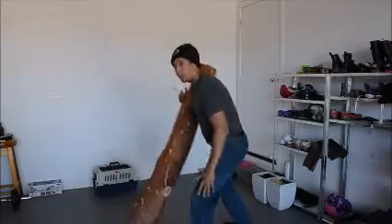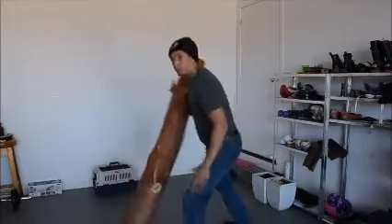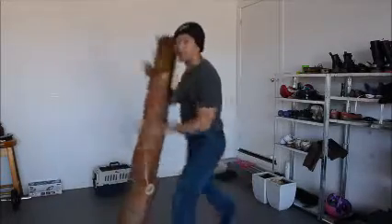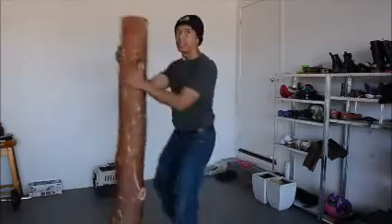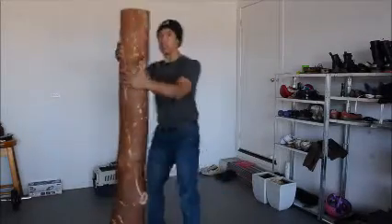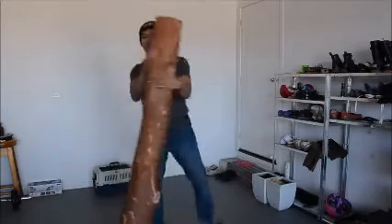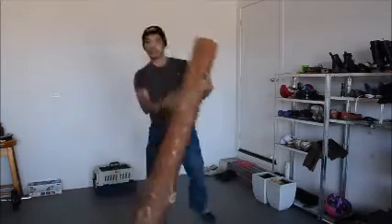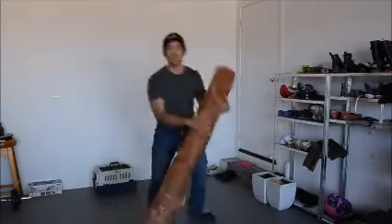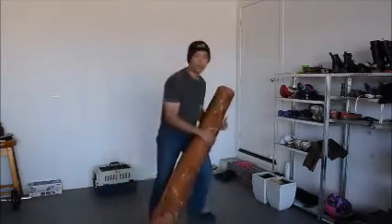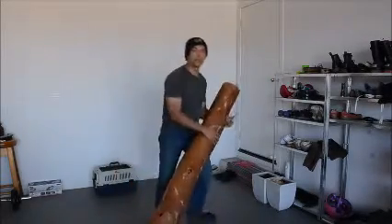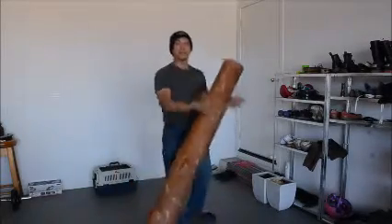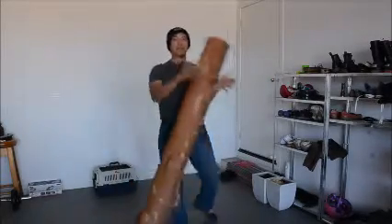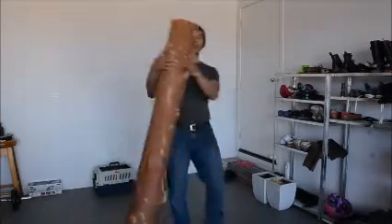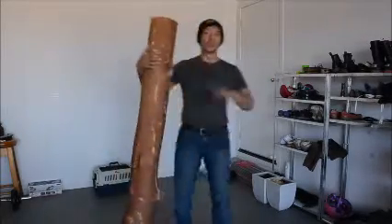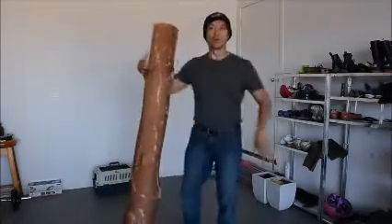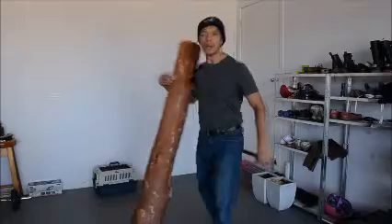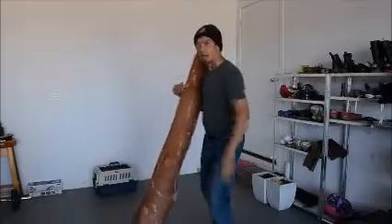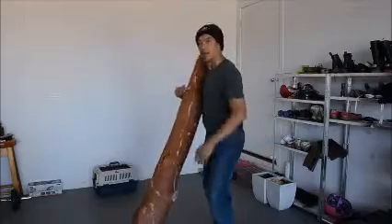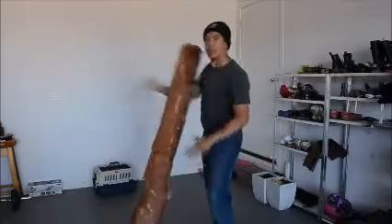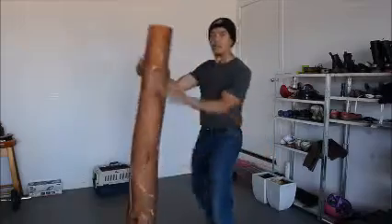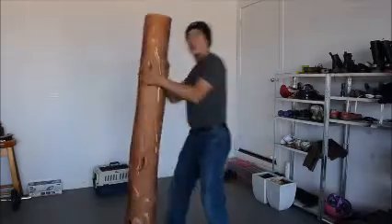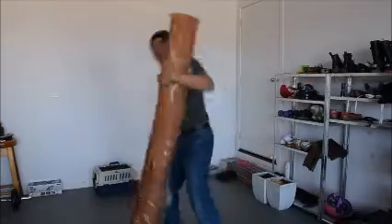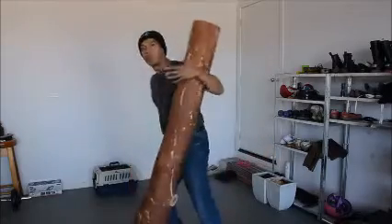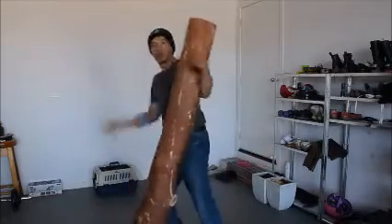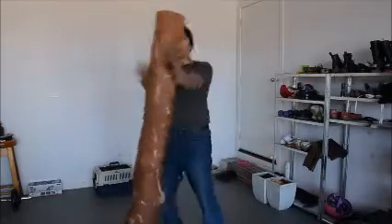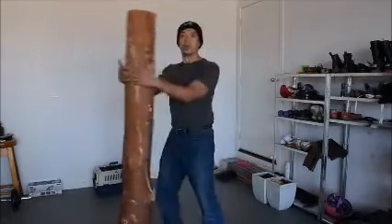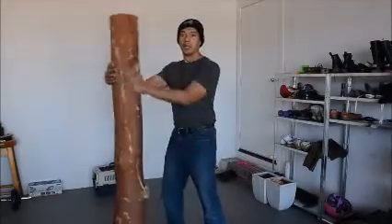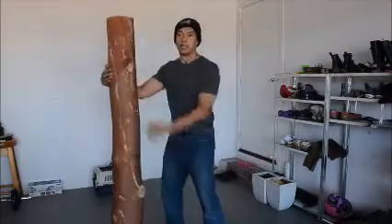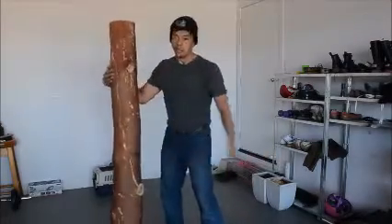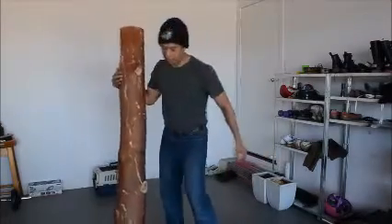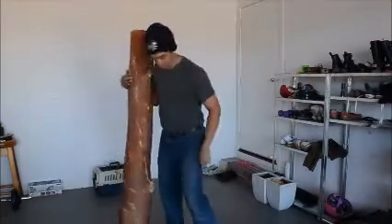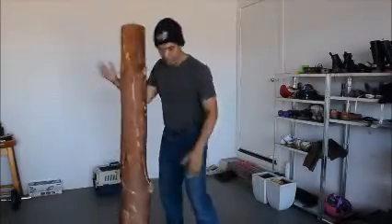So it trains your reflexes as well. It trains the footwork. It trains the core. It trains the whole body.